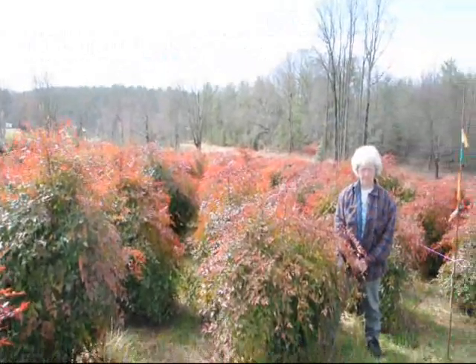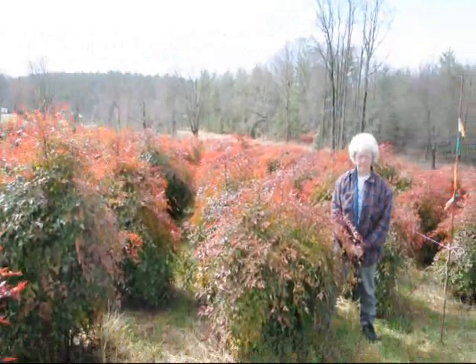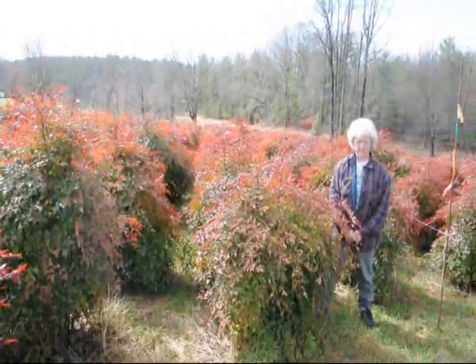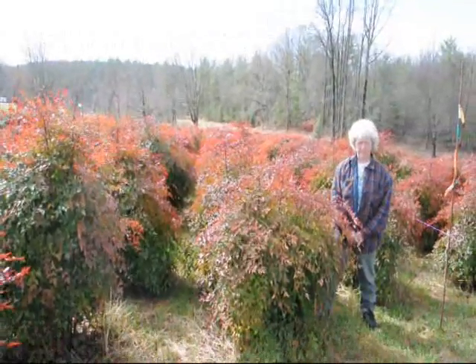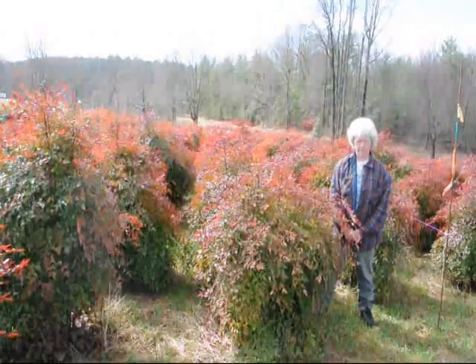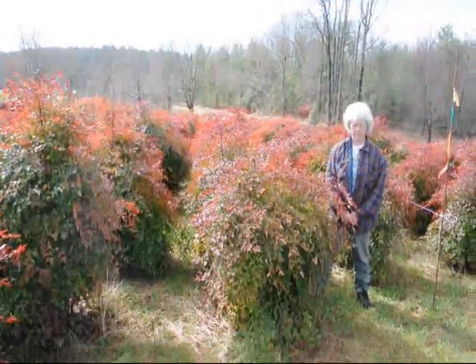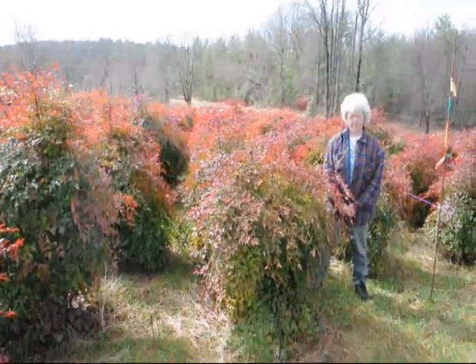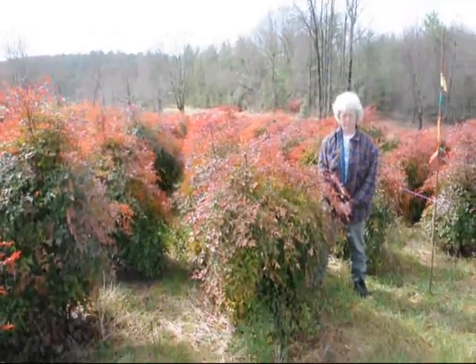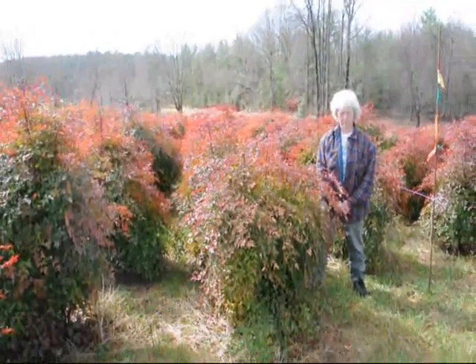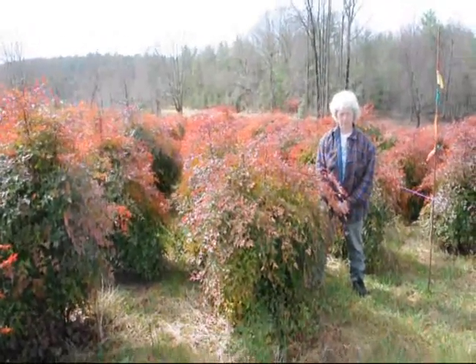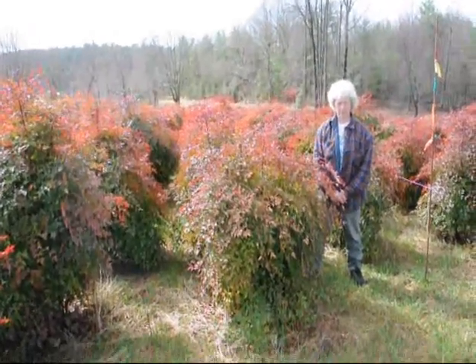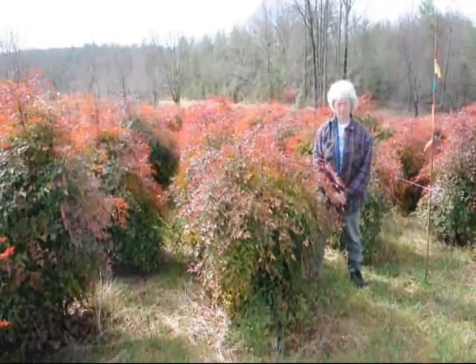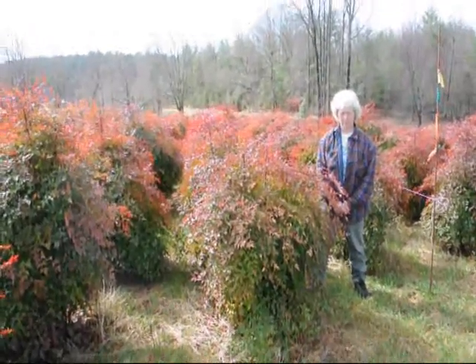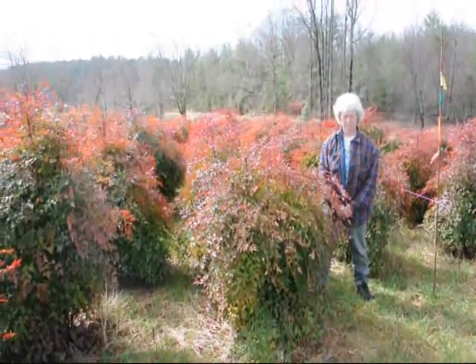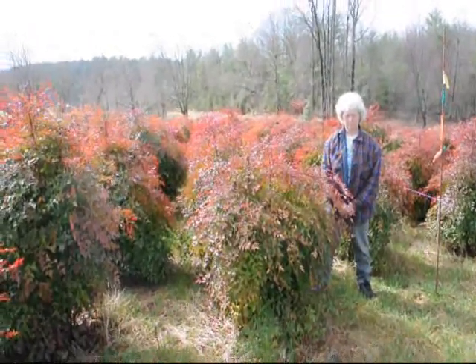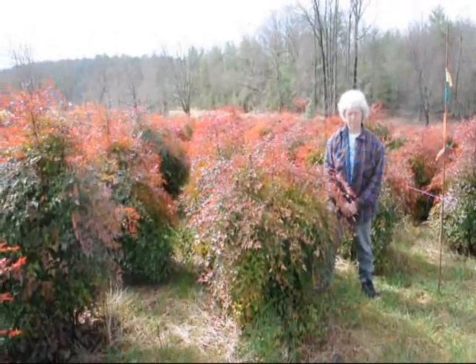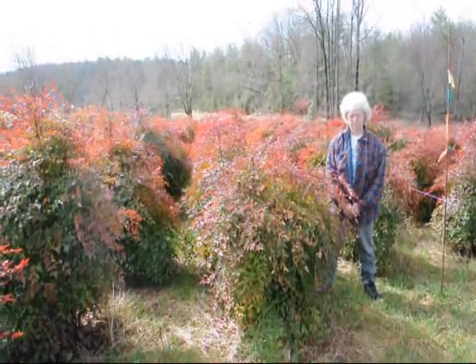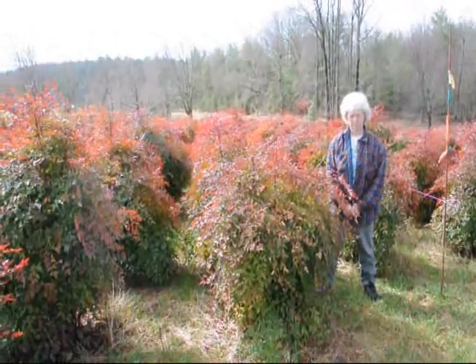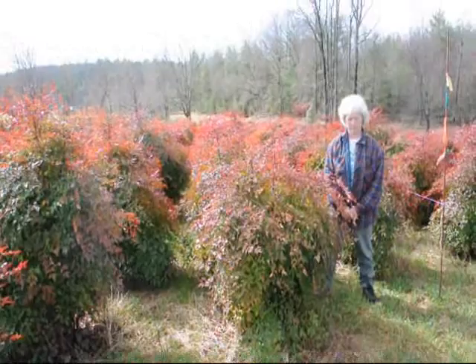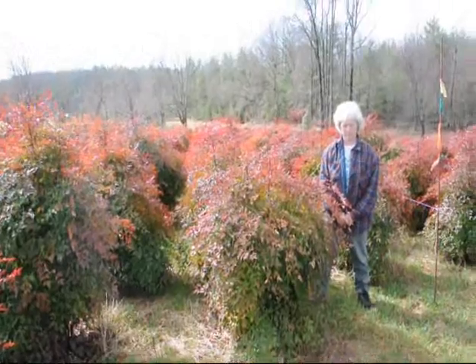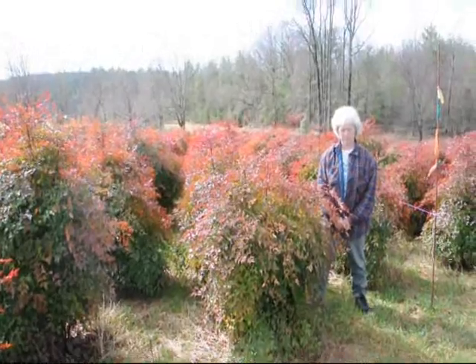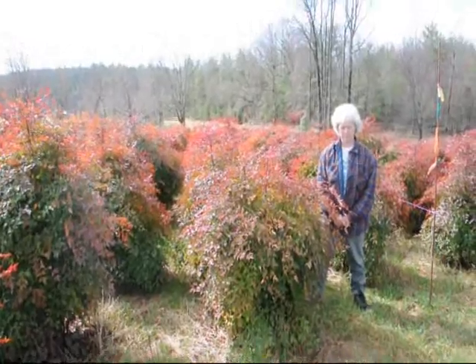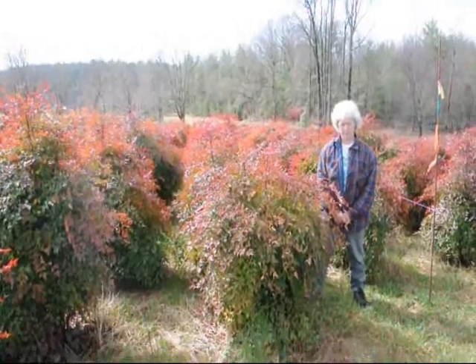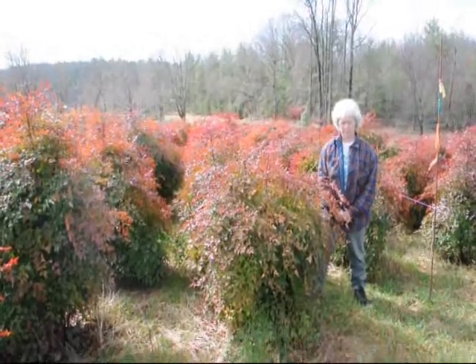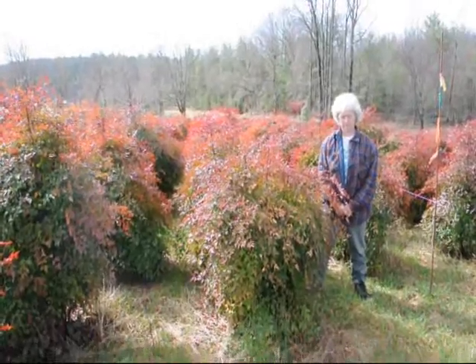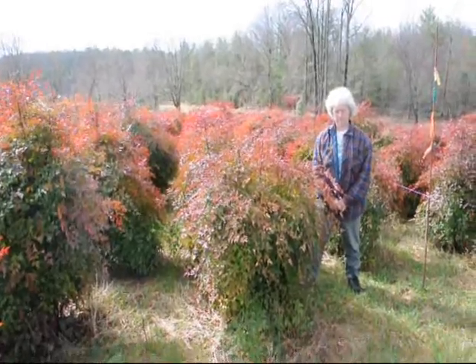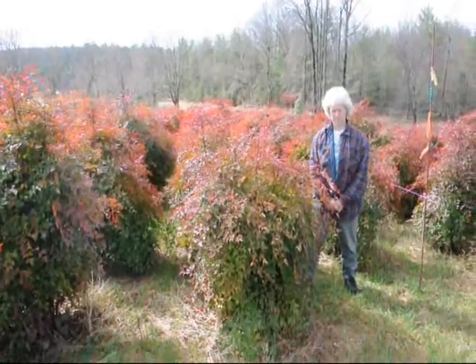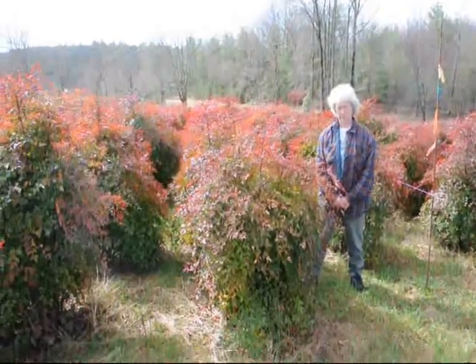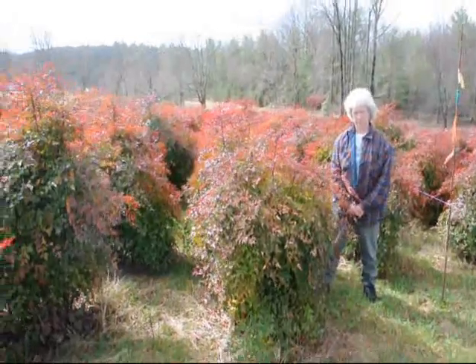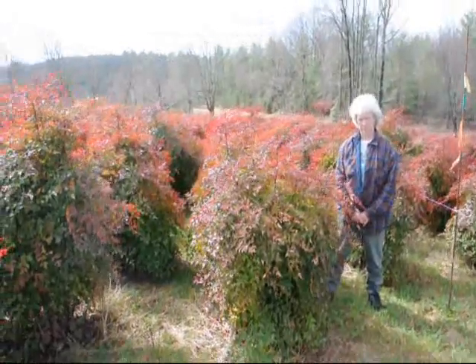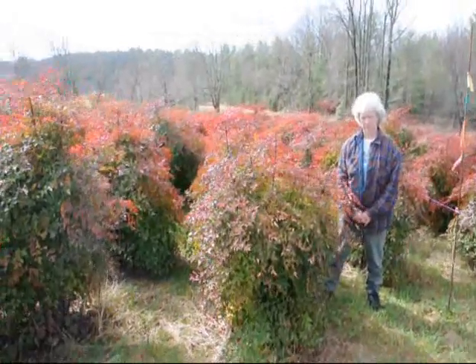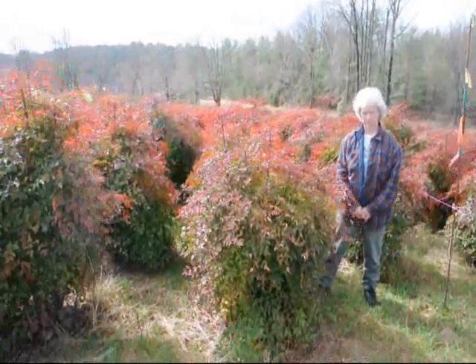Real nice evergreen — only gets to be about five to six feet. These are nice heavy plants.